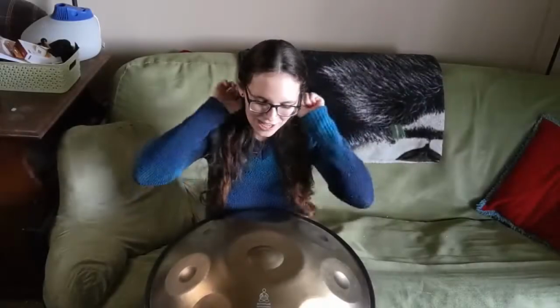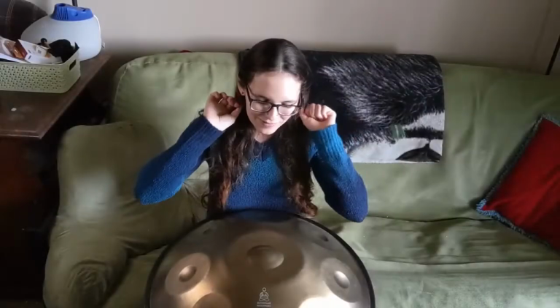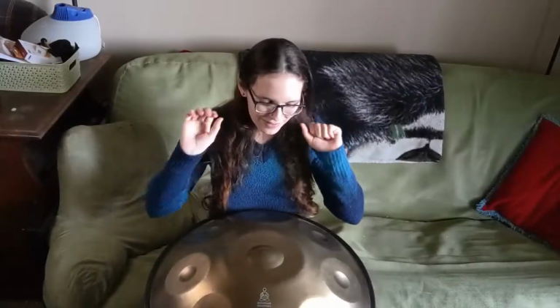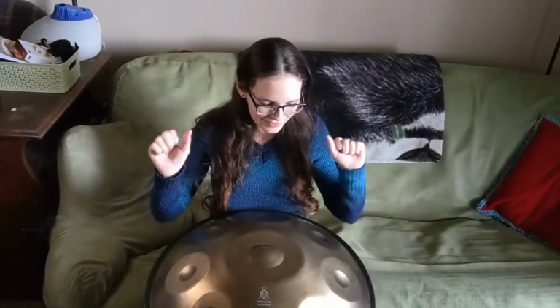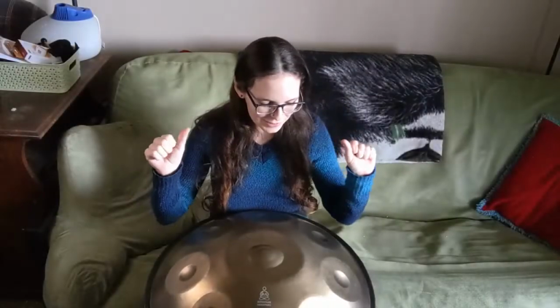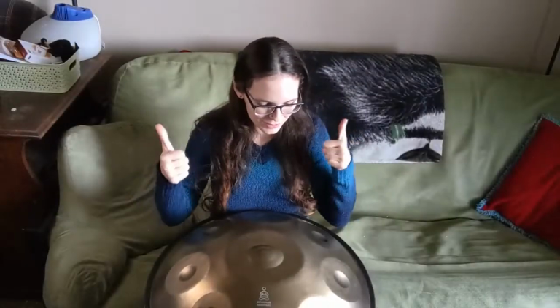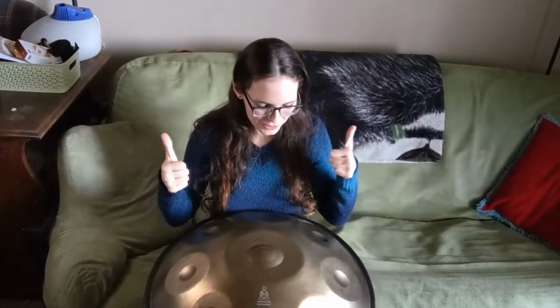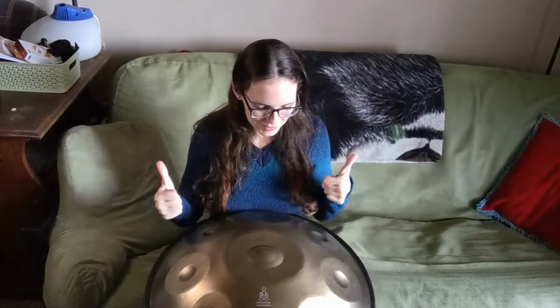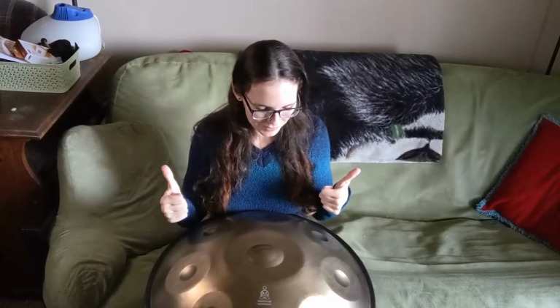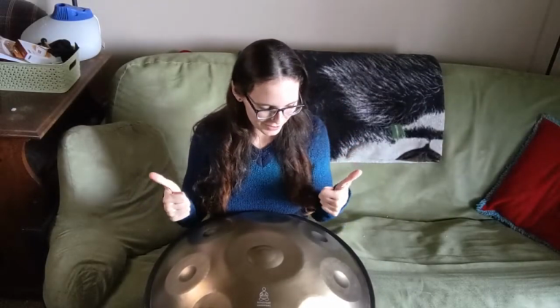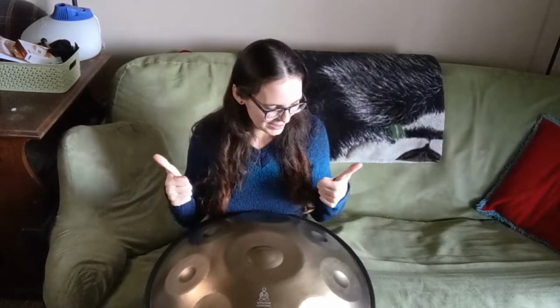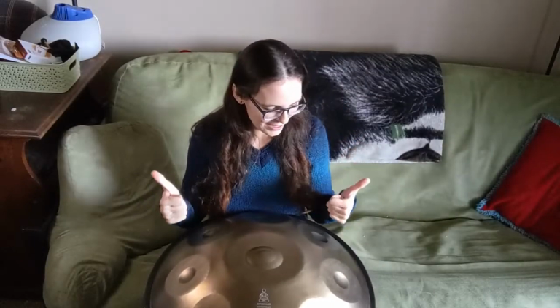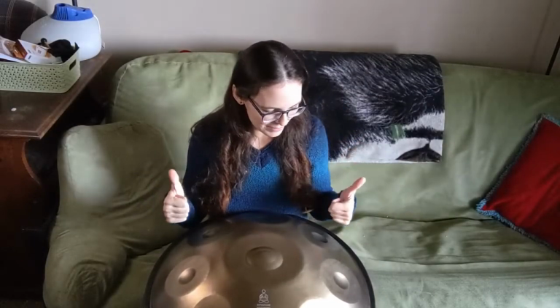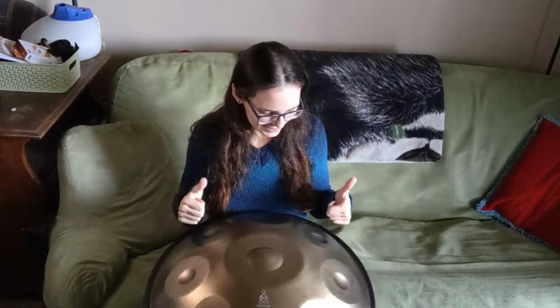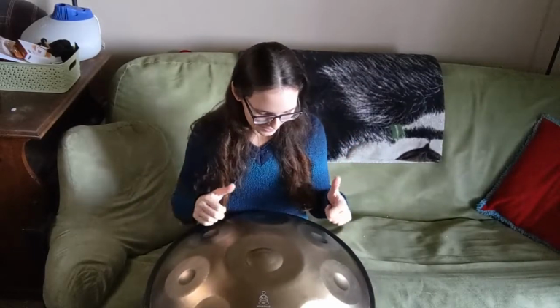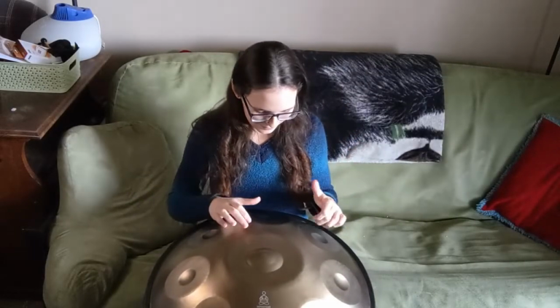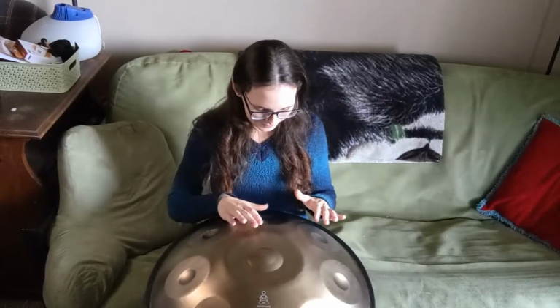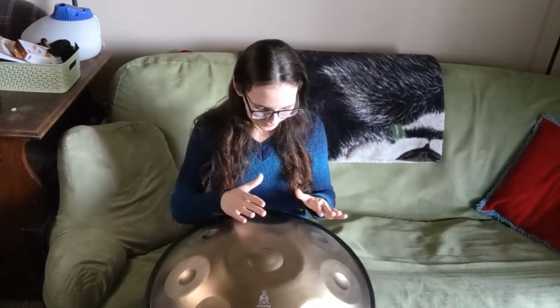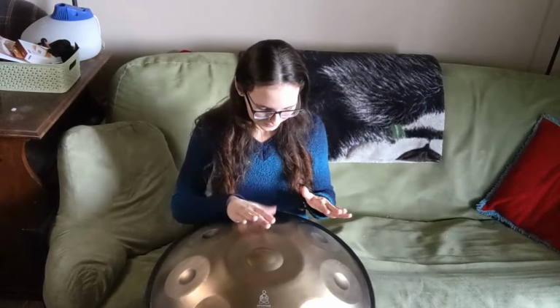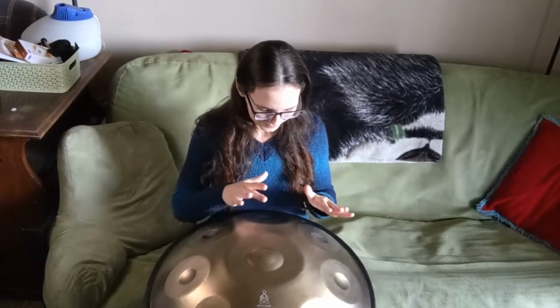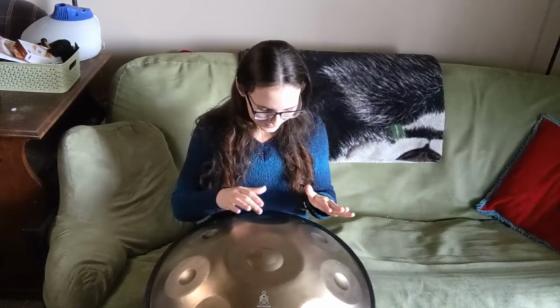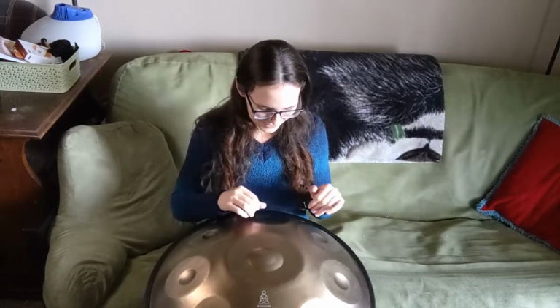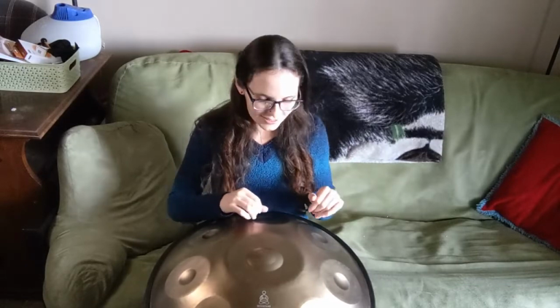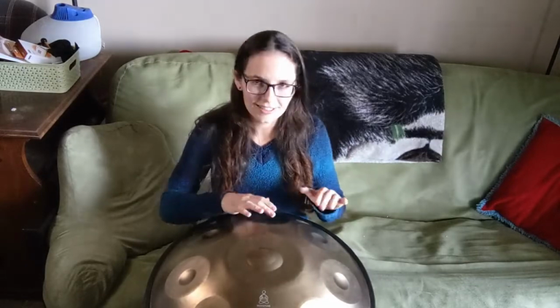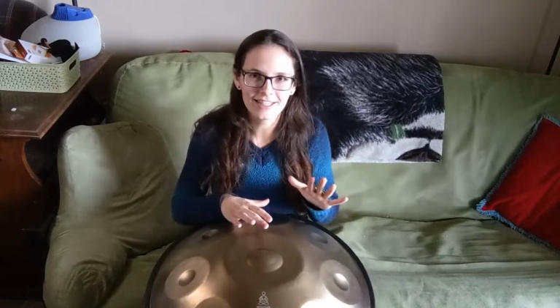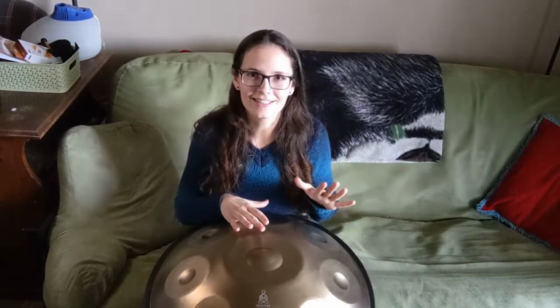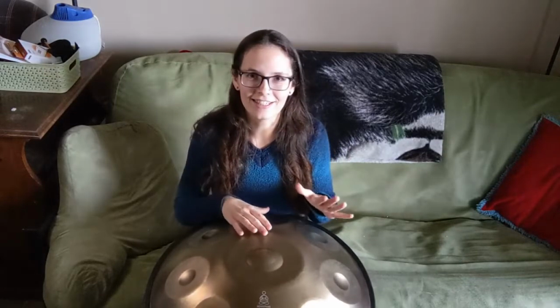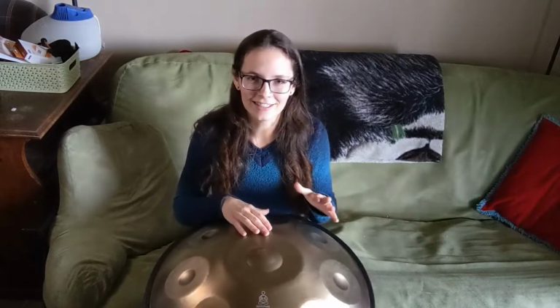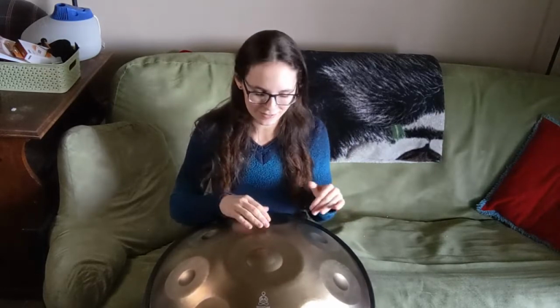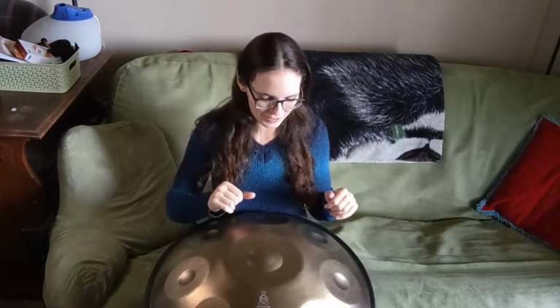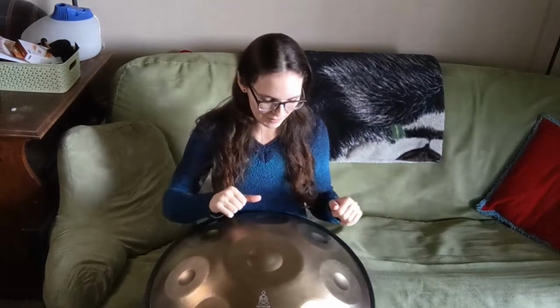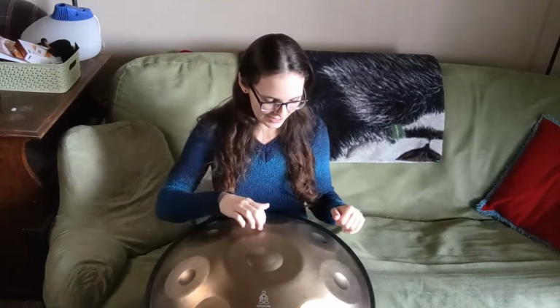I'm having more trouble with my thumbs — just getting them to hit in the right spot.